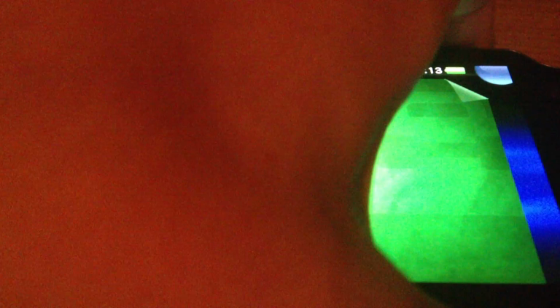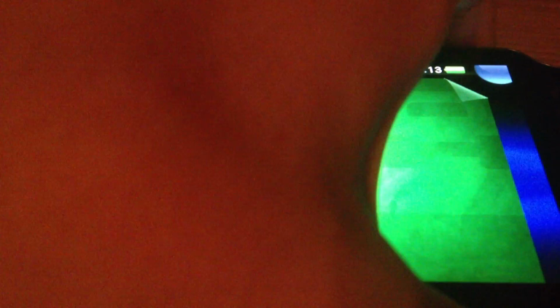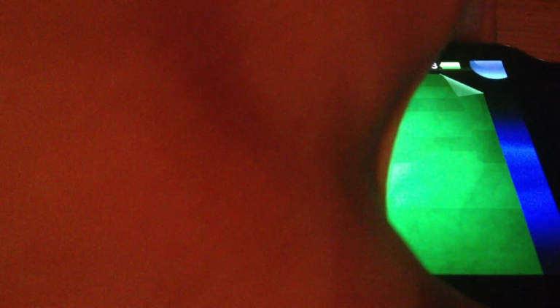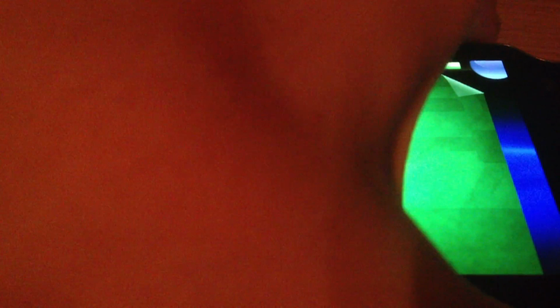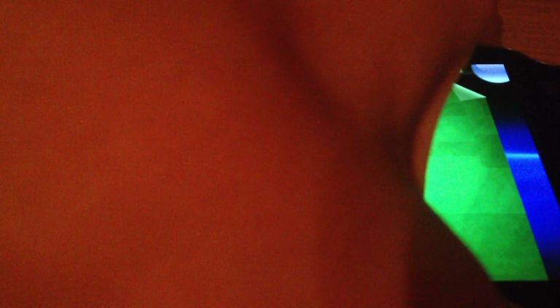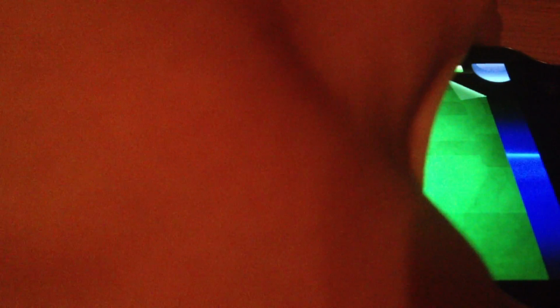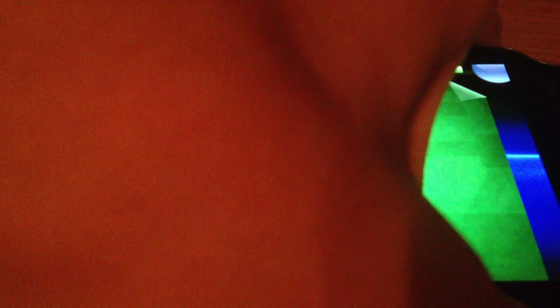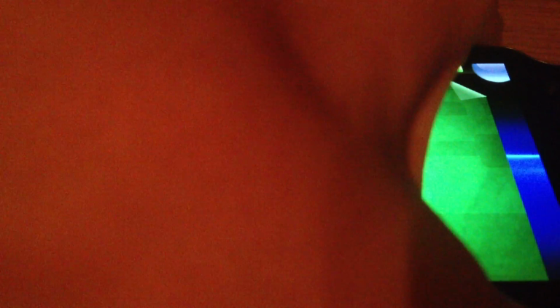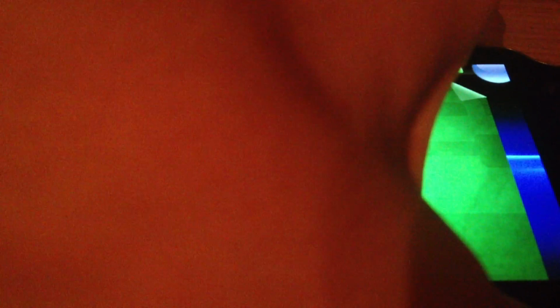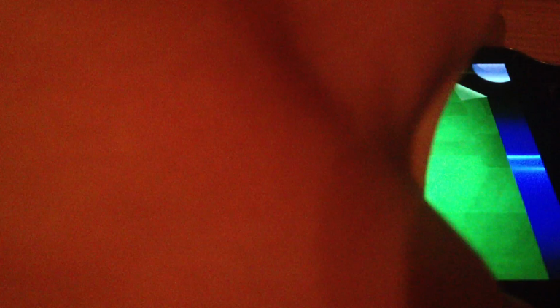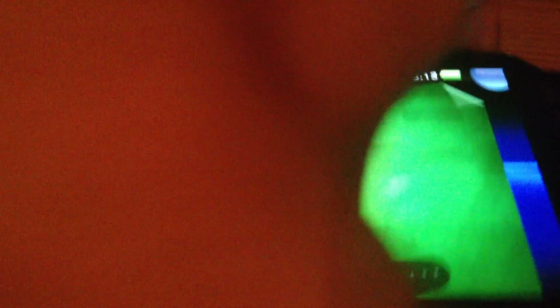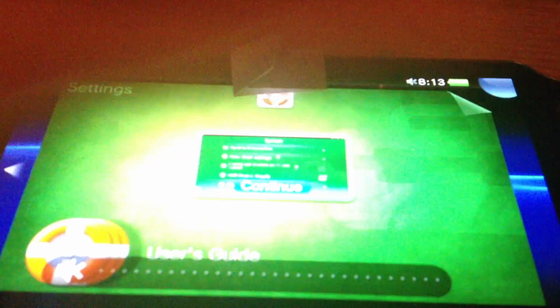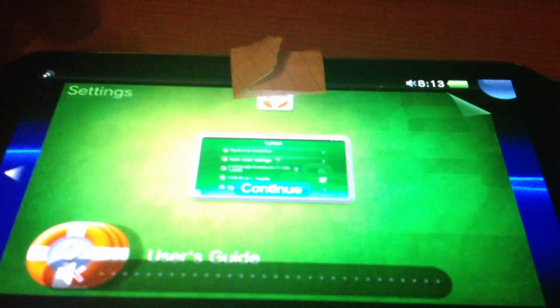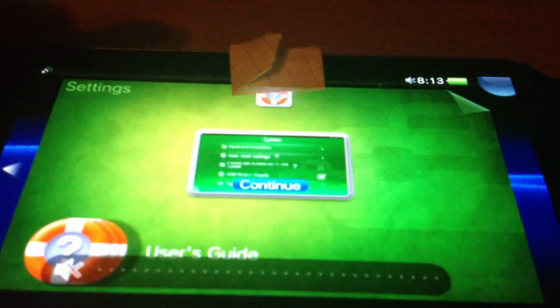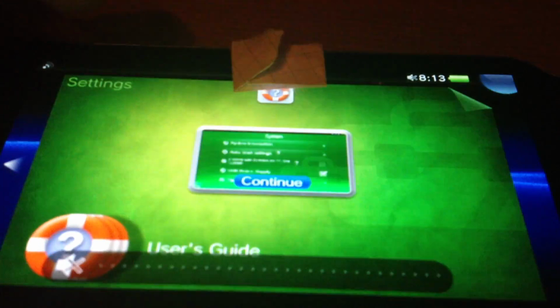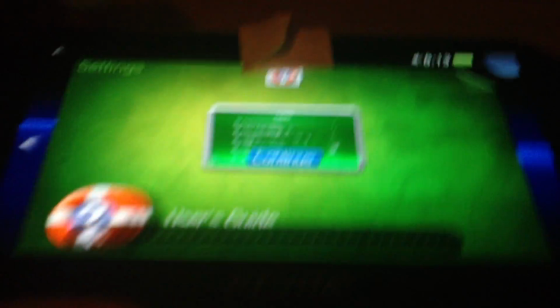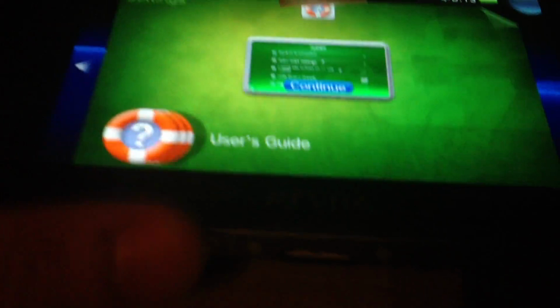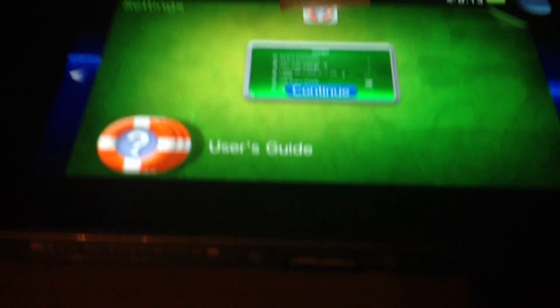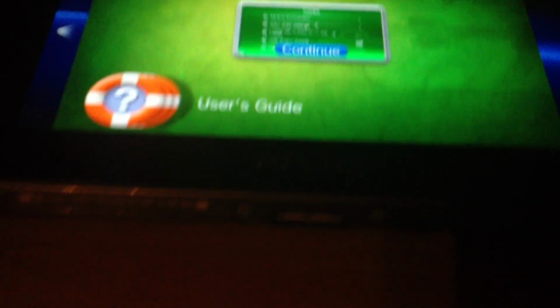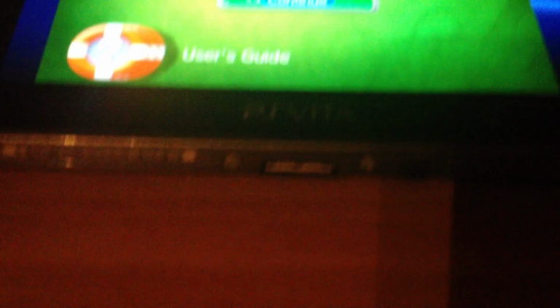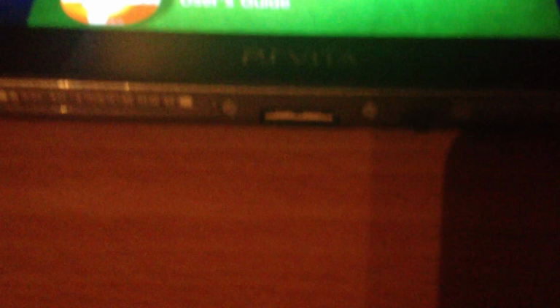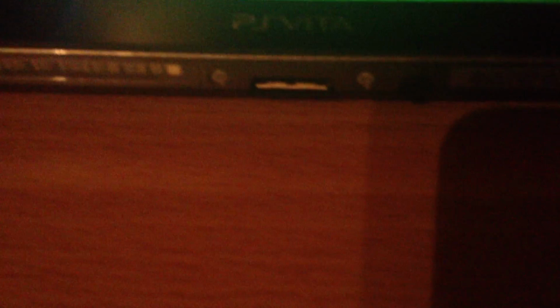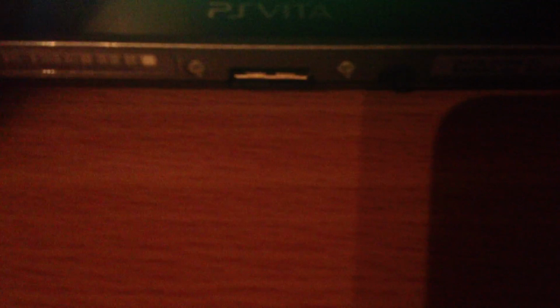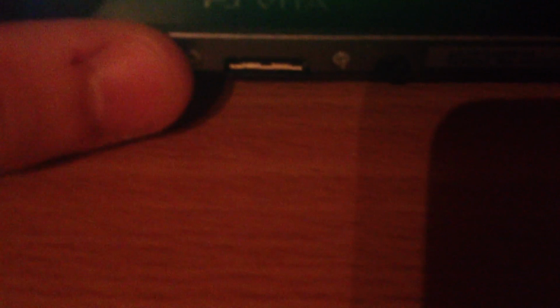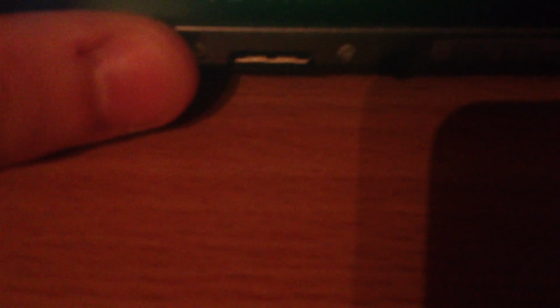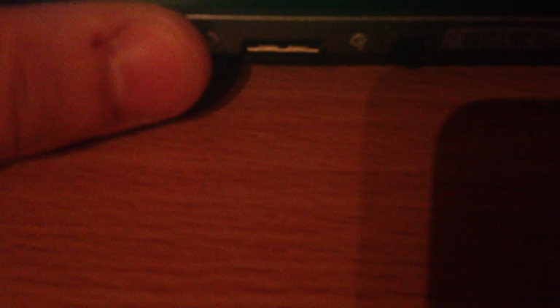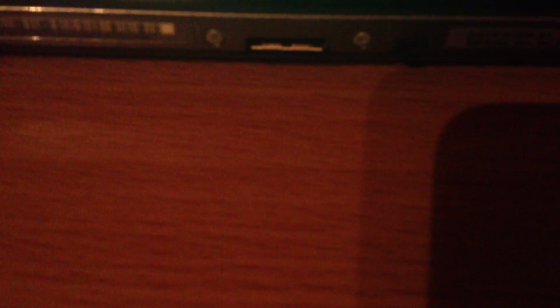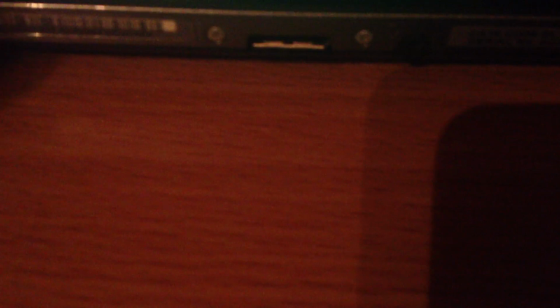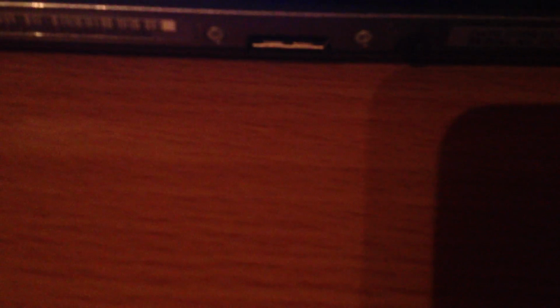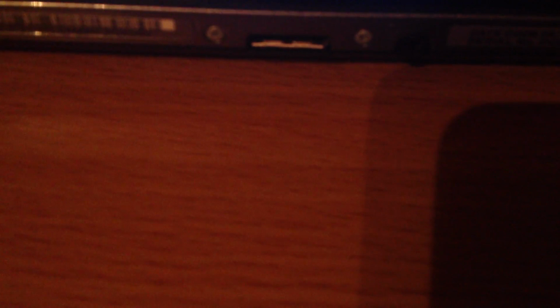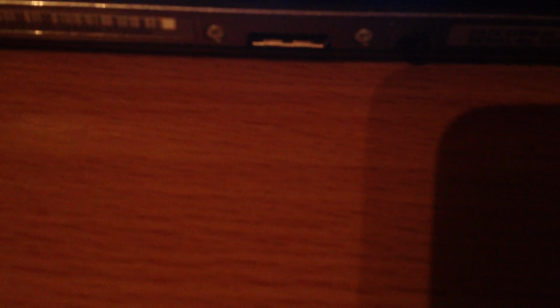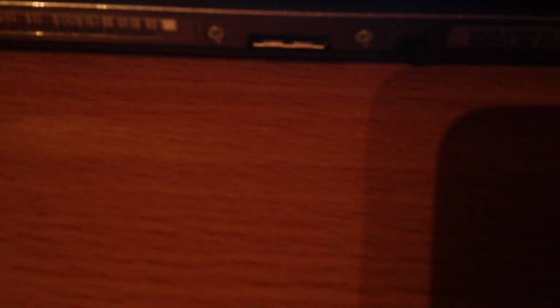Next, I'm gonna mute the PS Vita and we'll launch the VHBL.